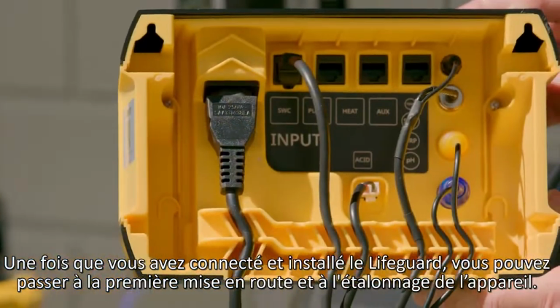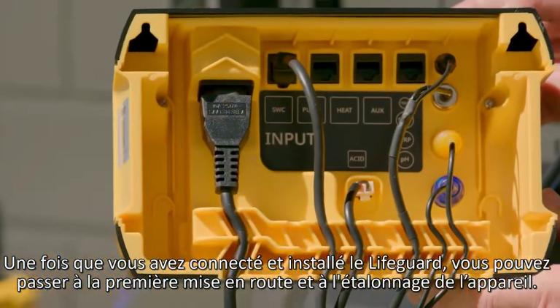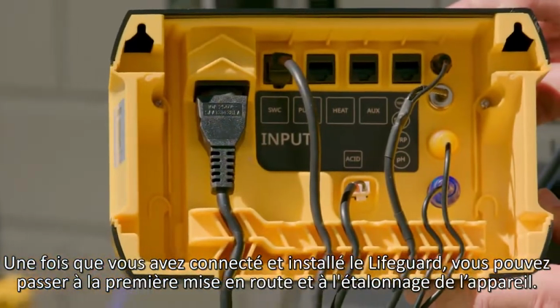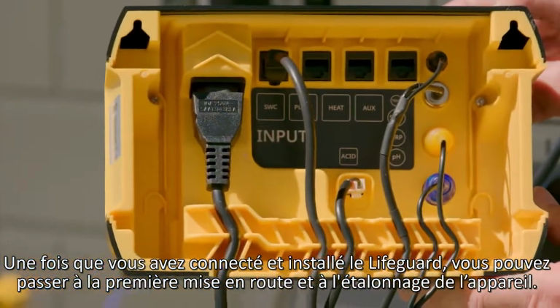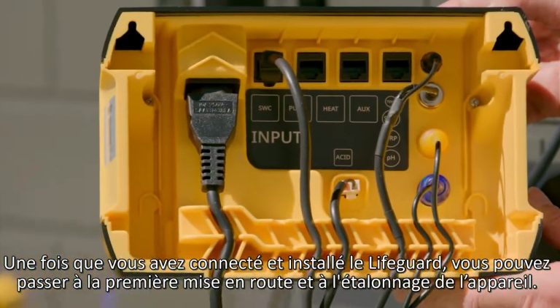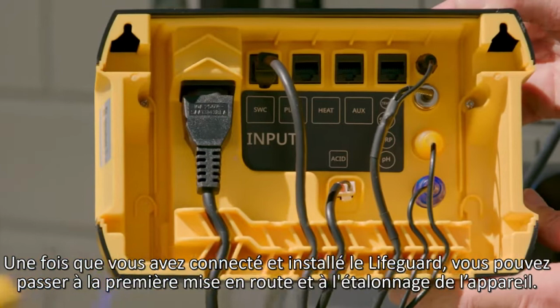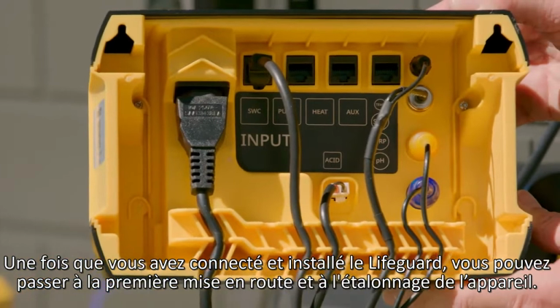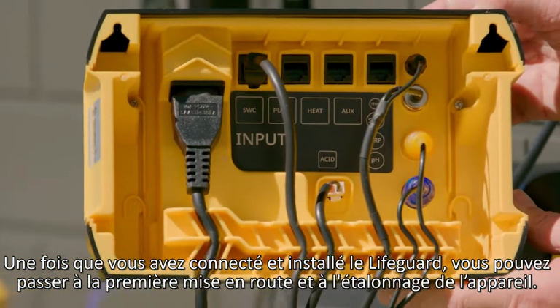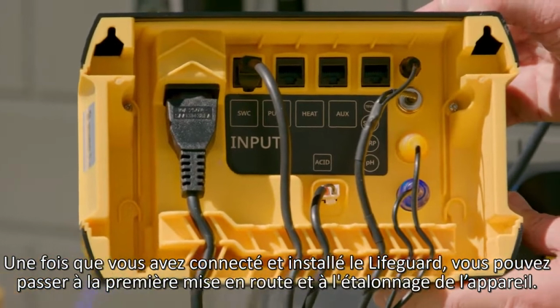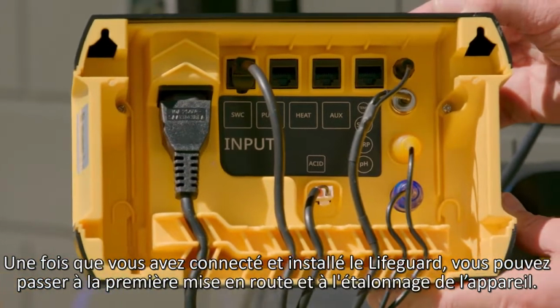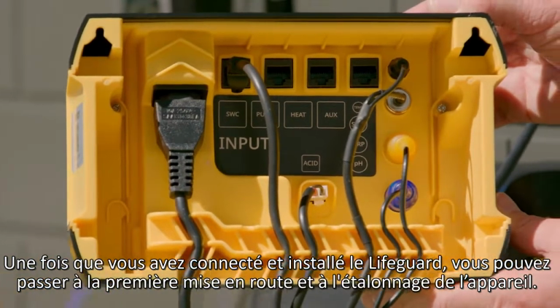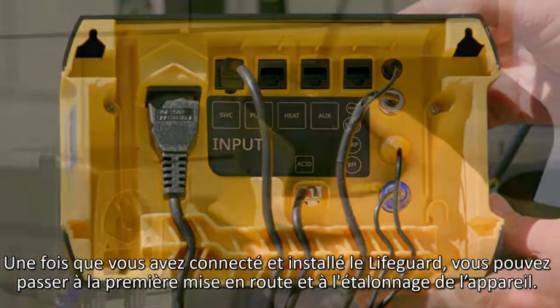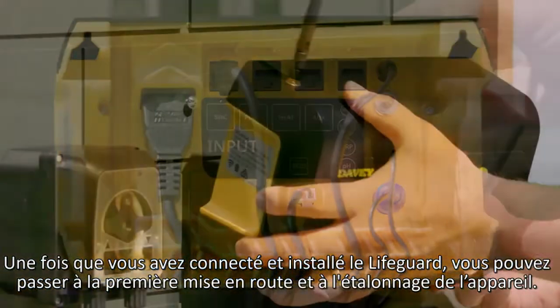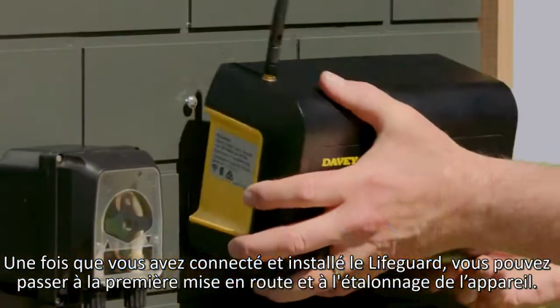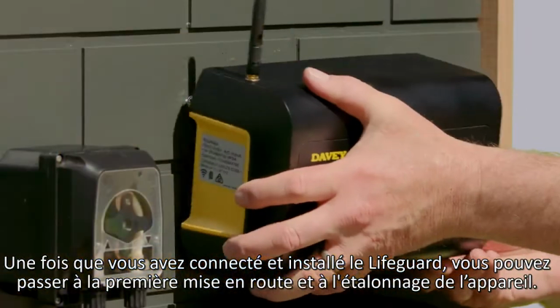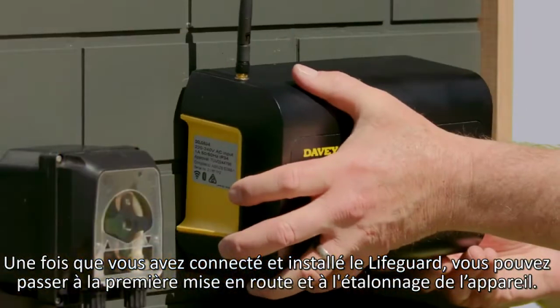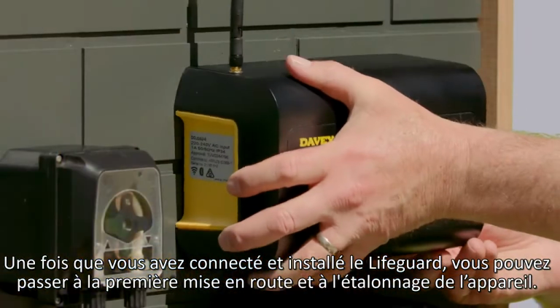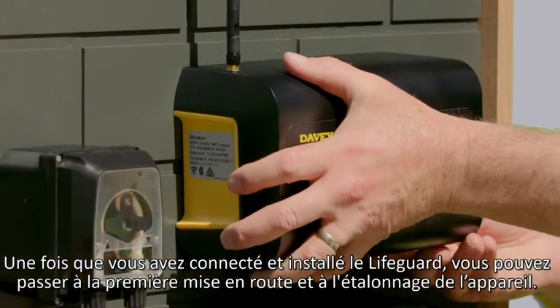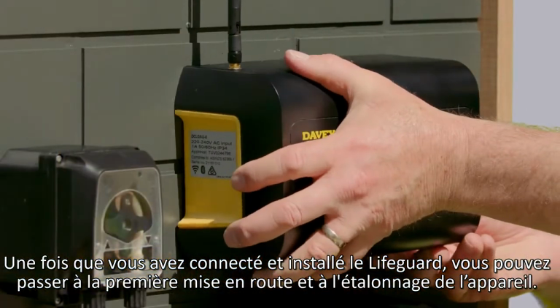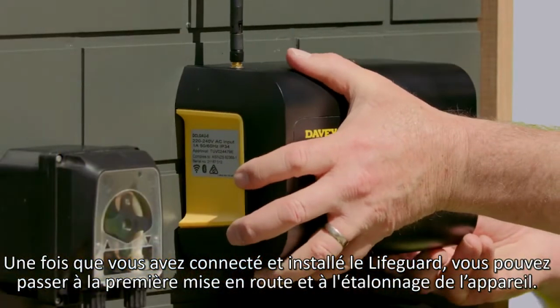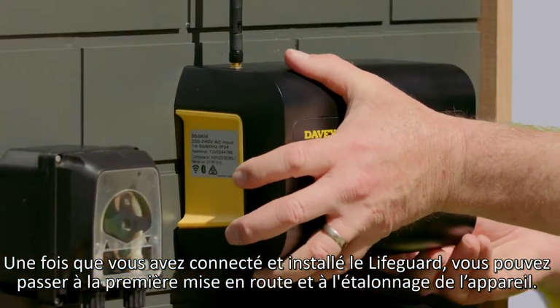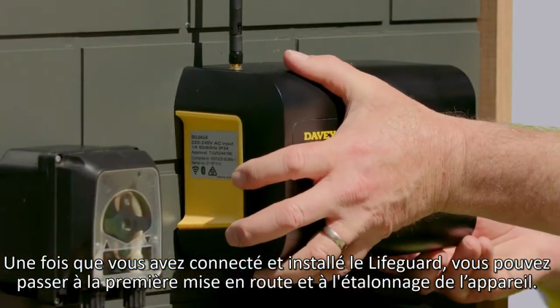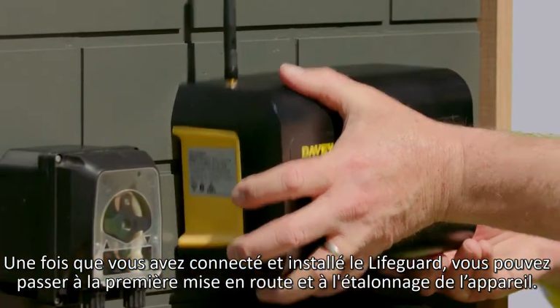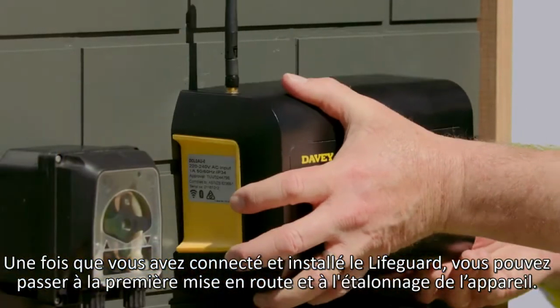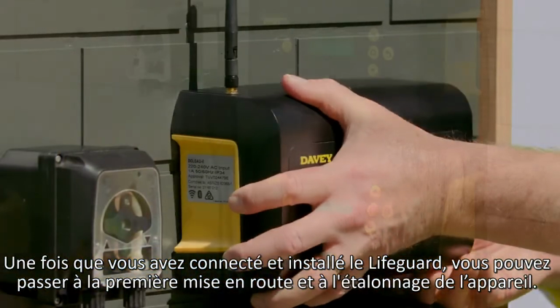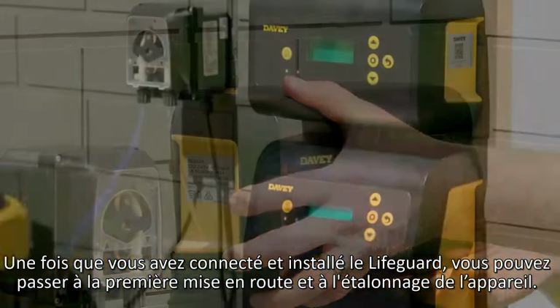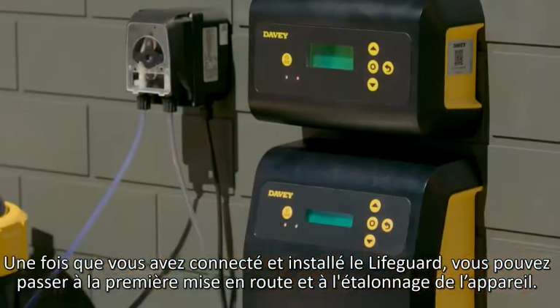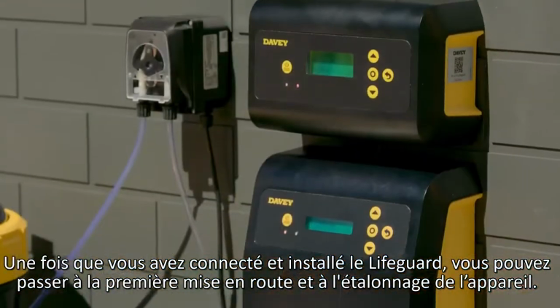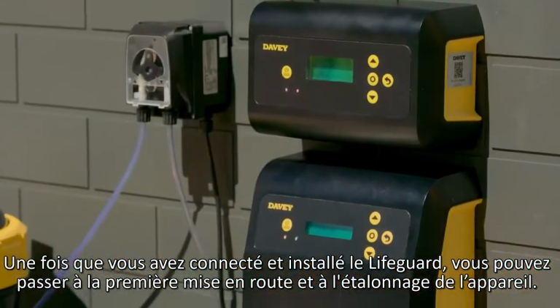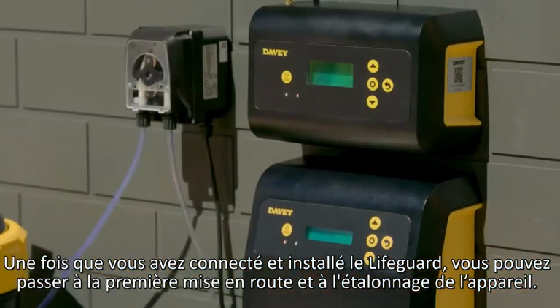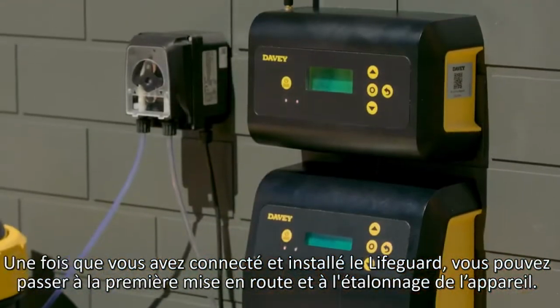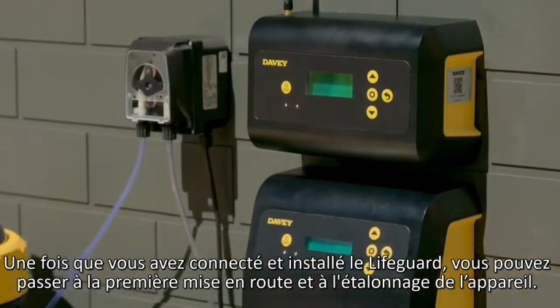Once you have connected and mounted the Lifeguard, you can move on to first time start-up and calibration of your unit.